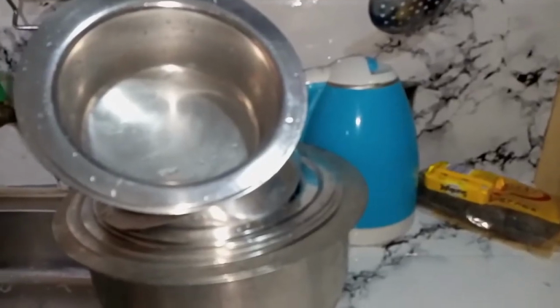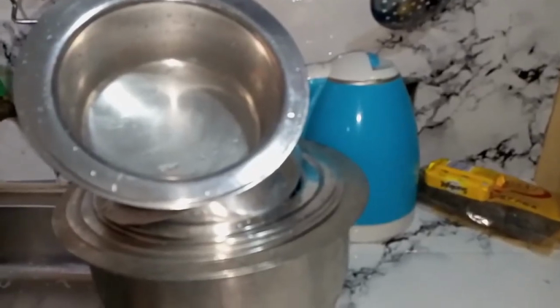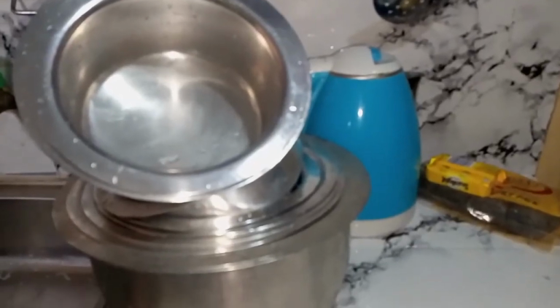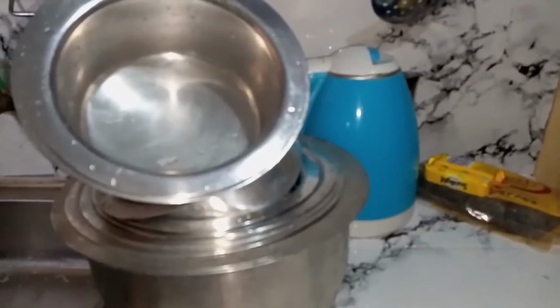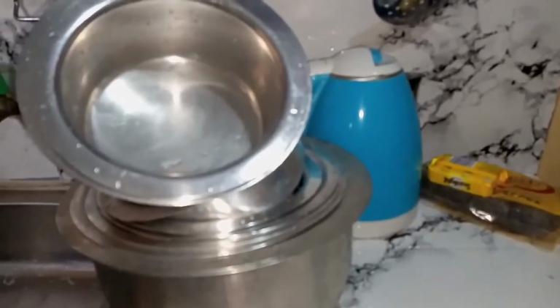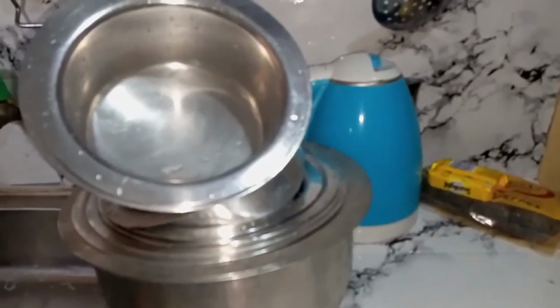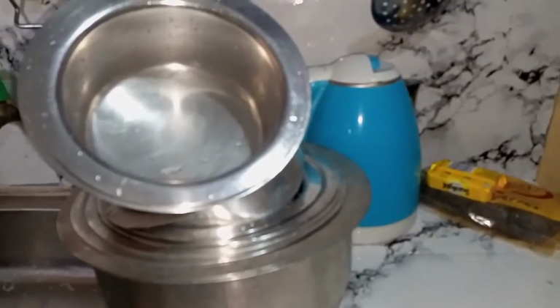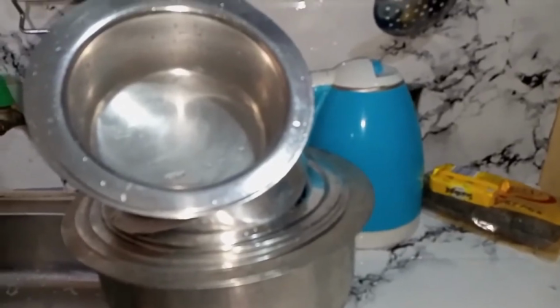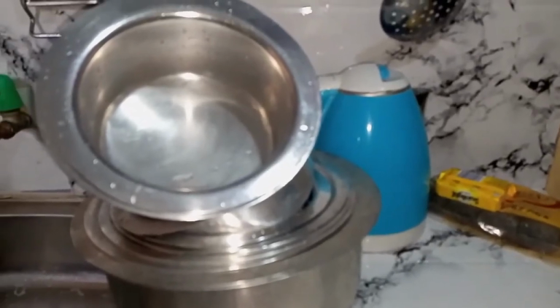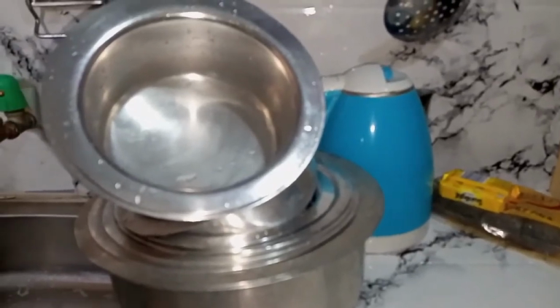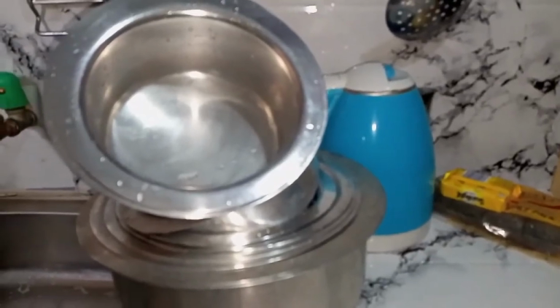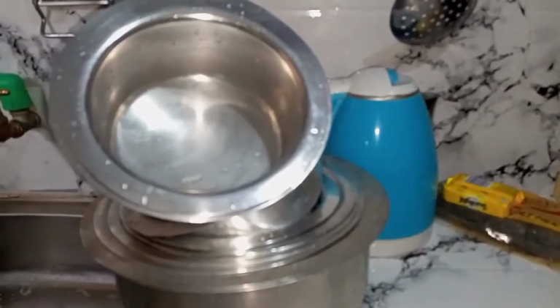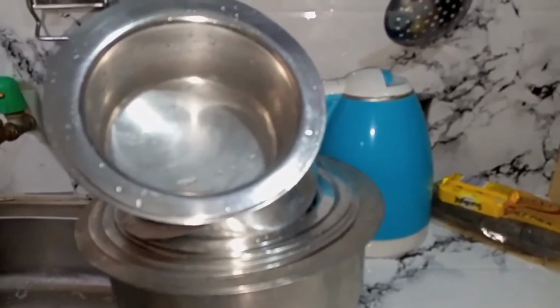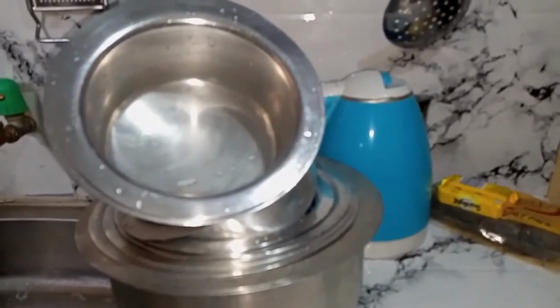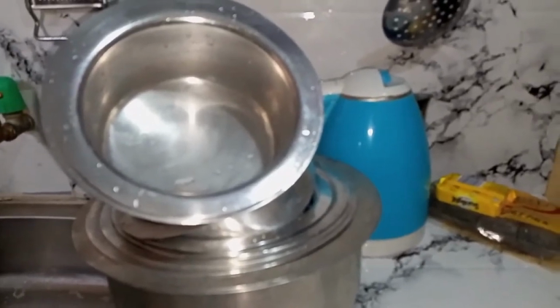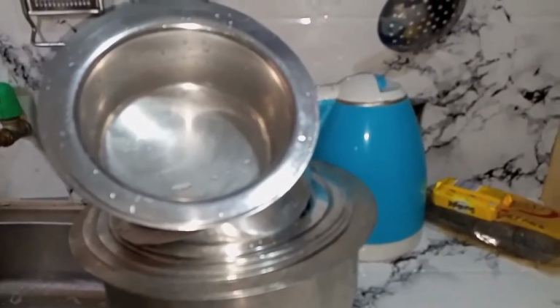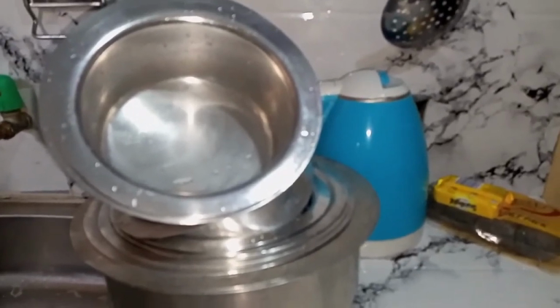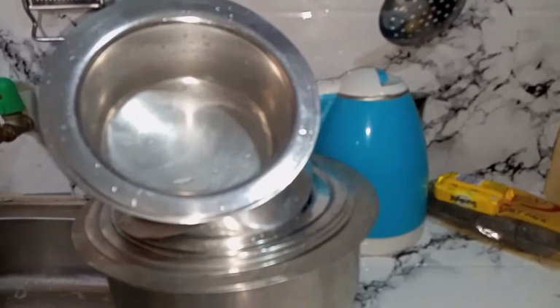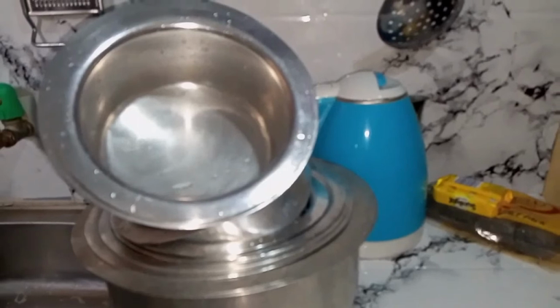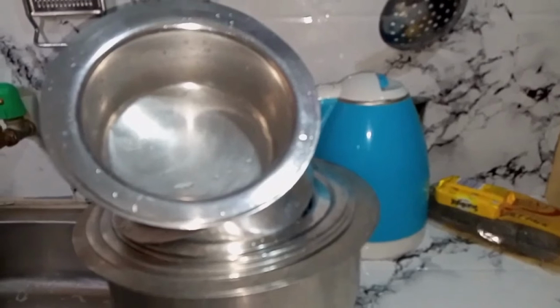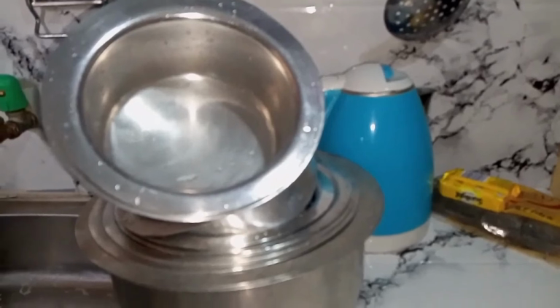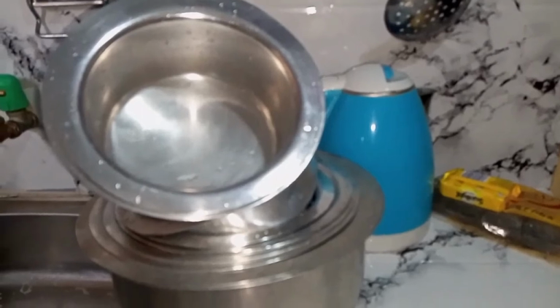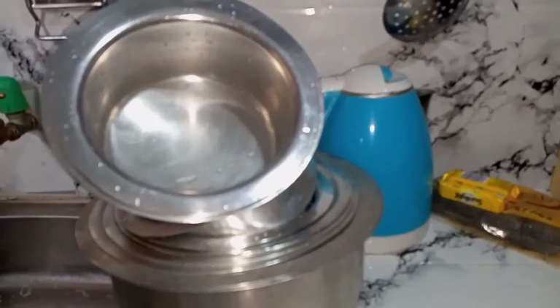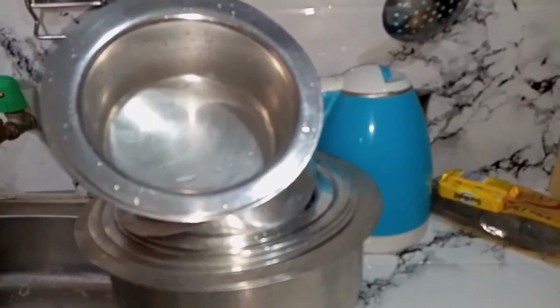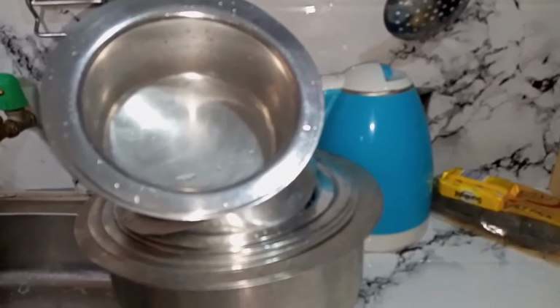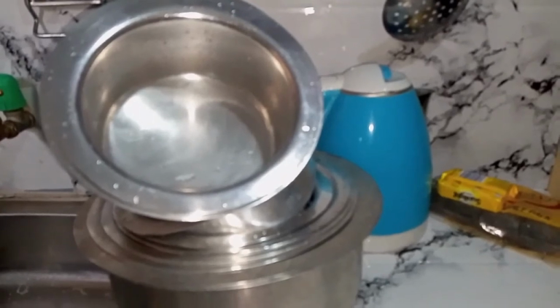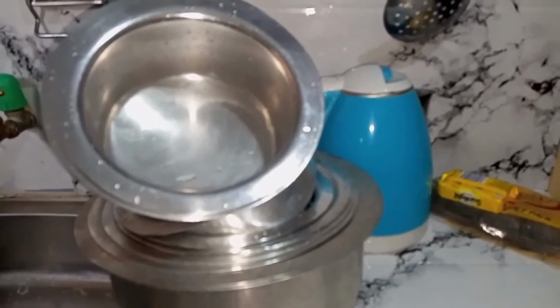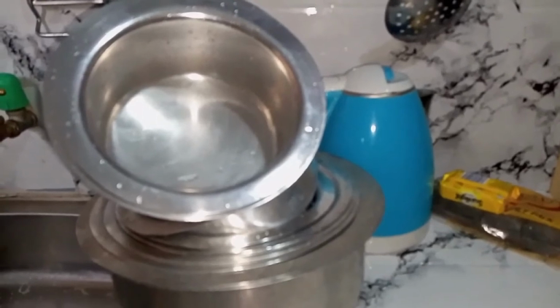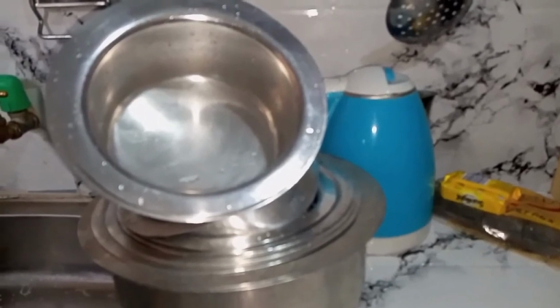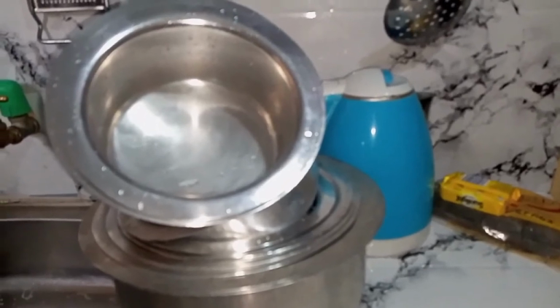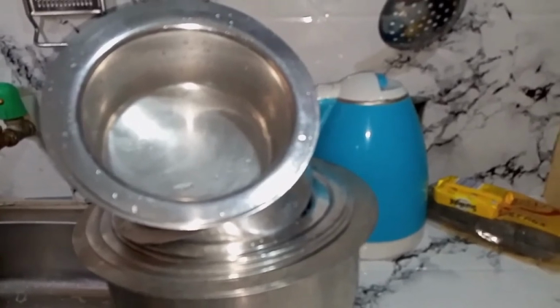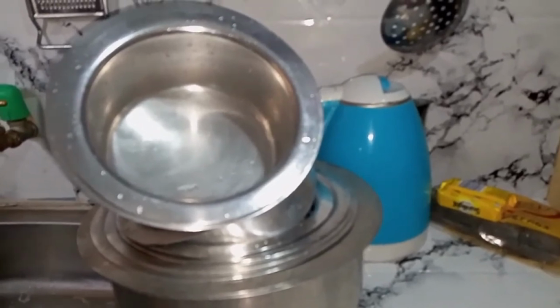This is the condition of my pots. As you can see, they are not clean. I've not done justice to them for such a long time.